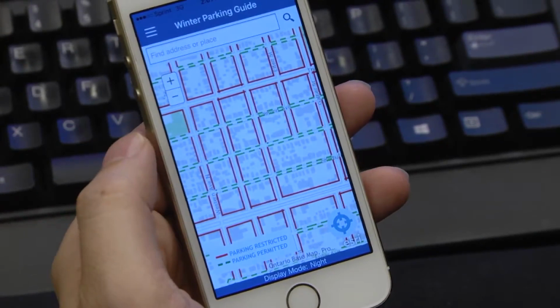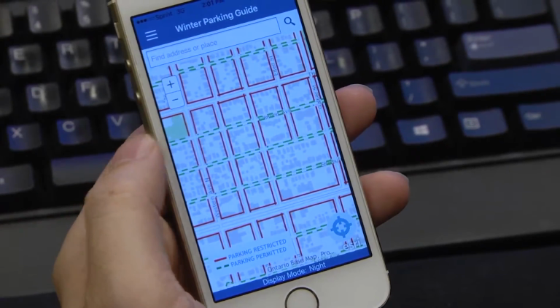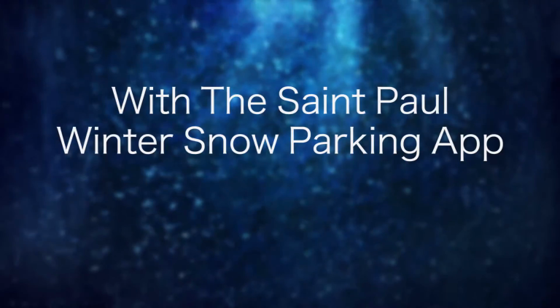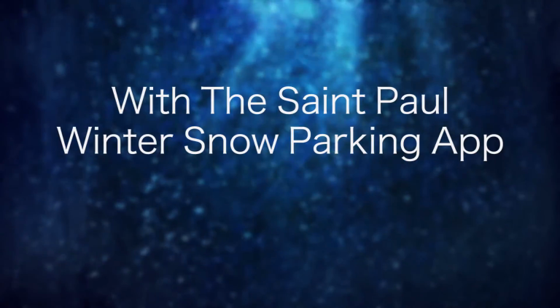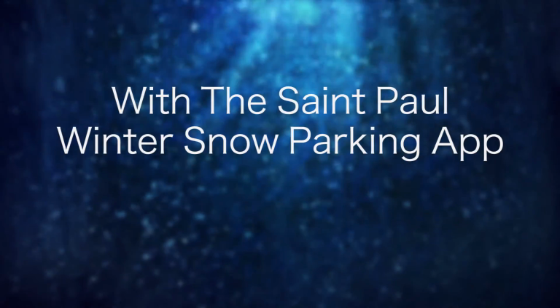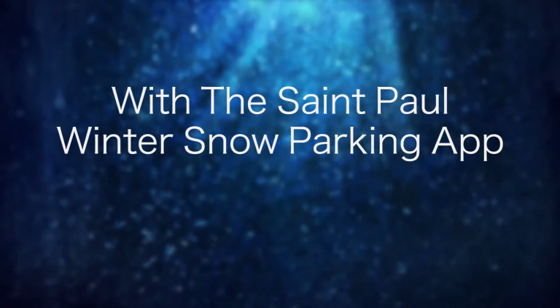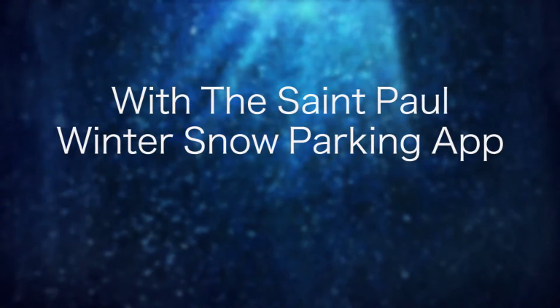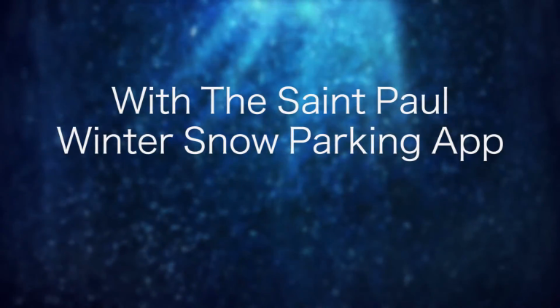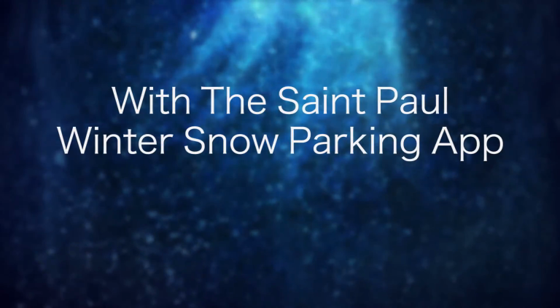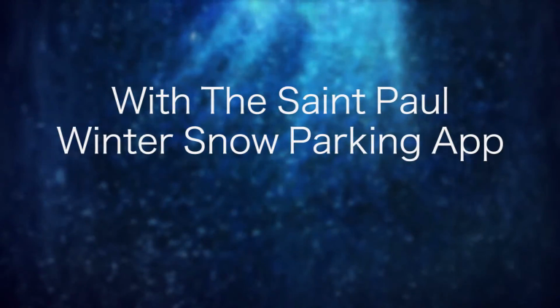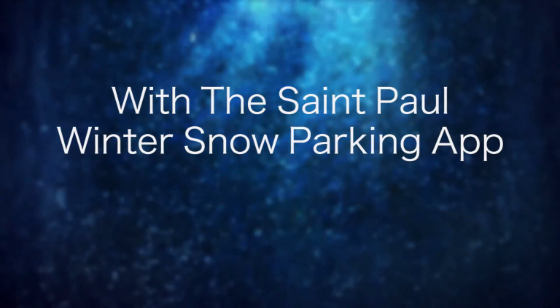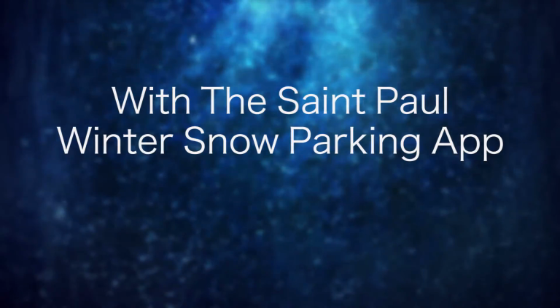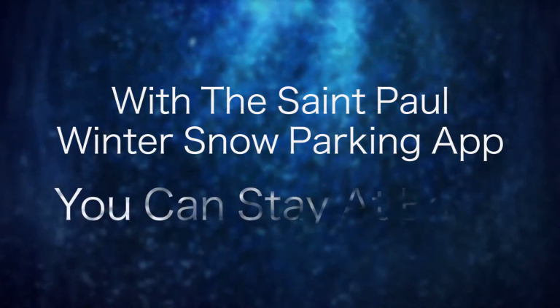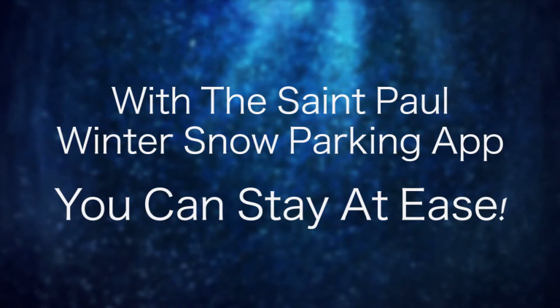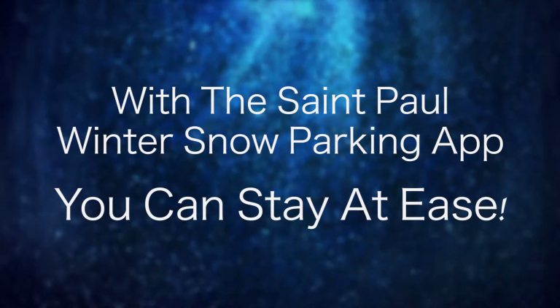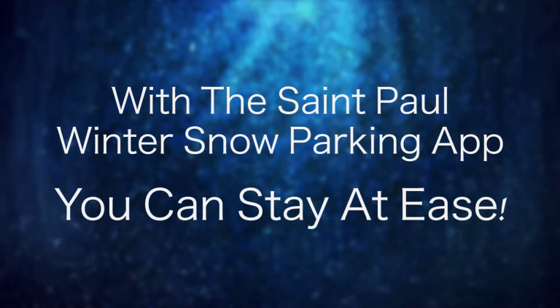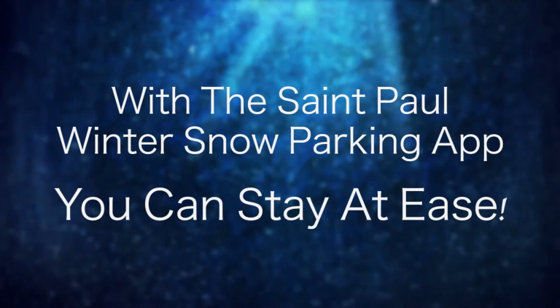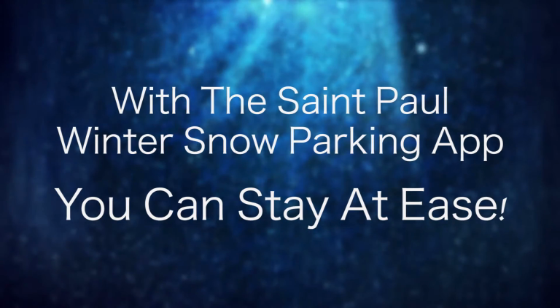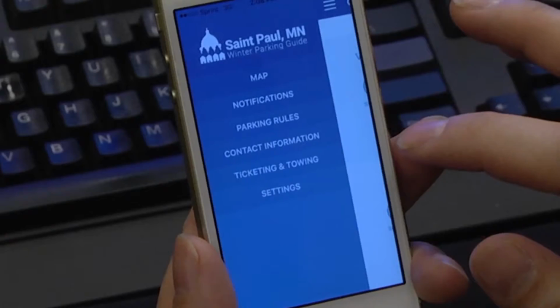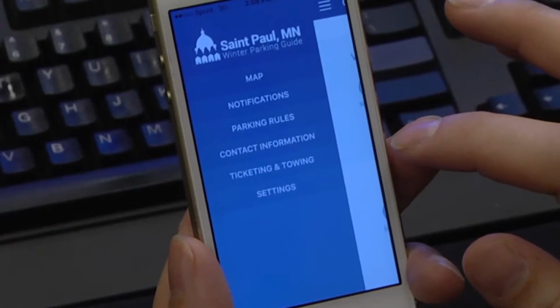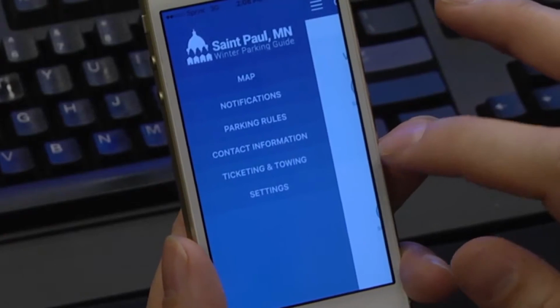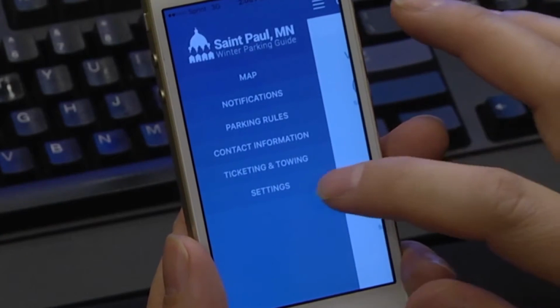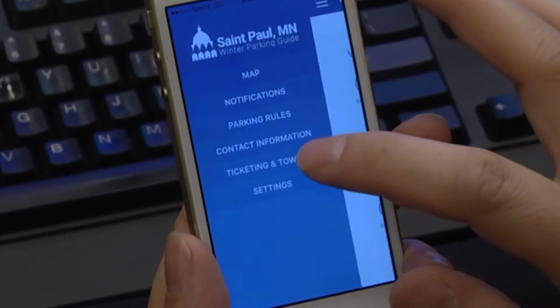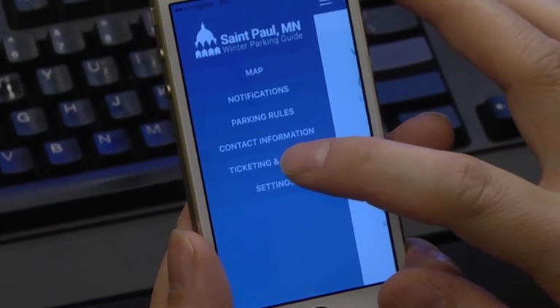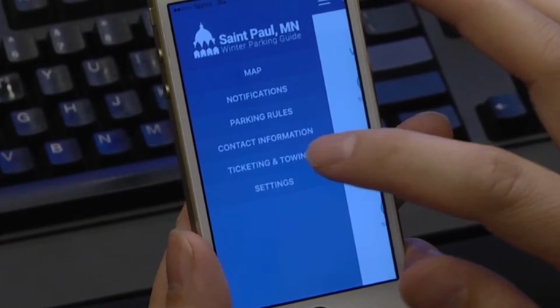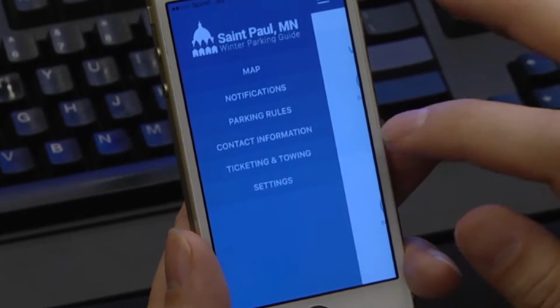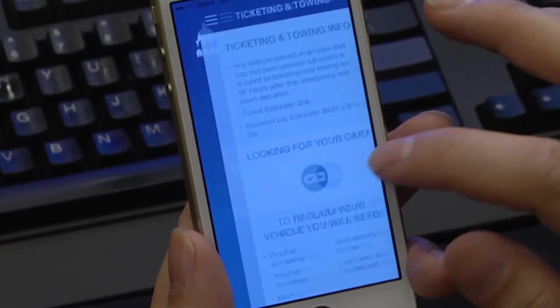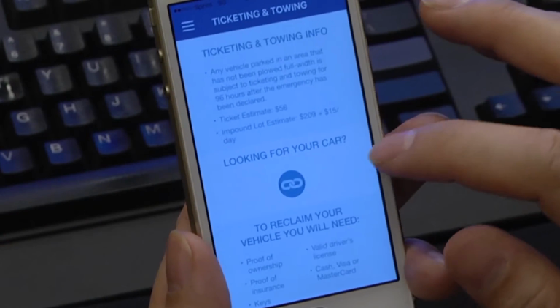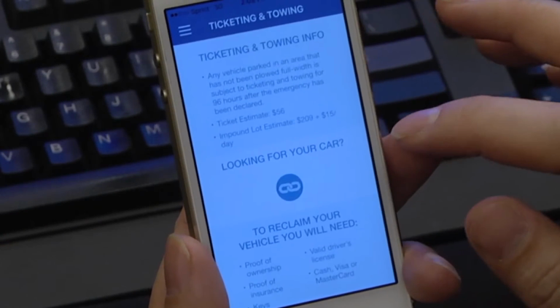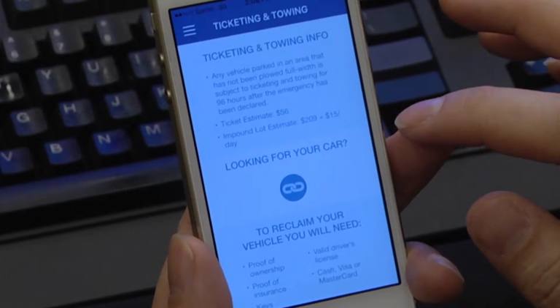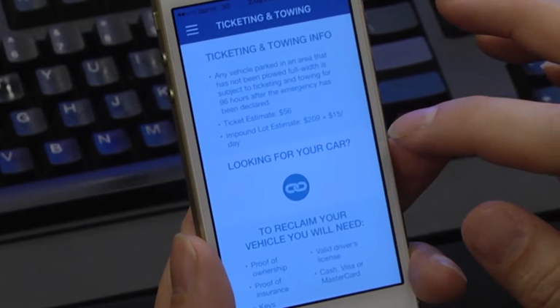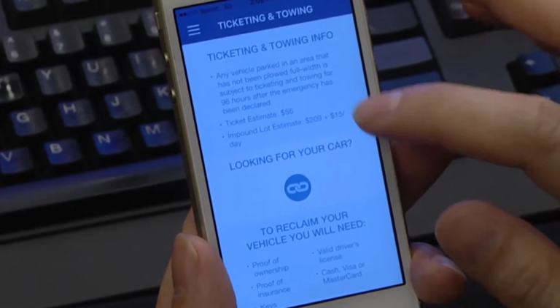With the St. Paul Winter Snow Parking app, you can stay at ease knowing you know the rules and your car is right where it should be.